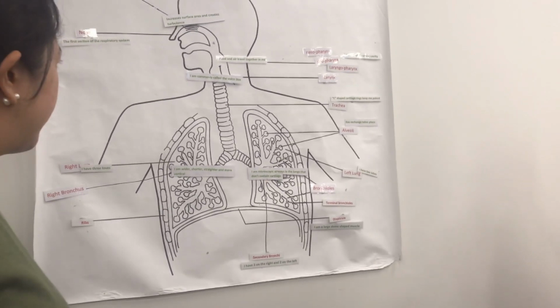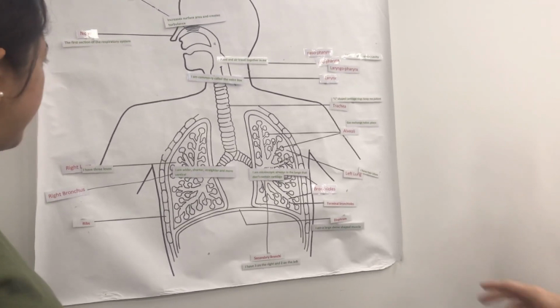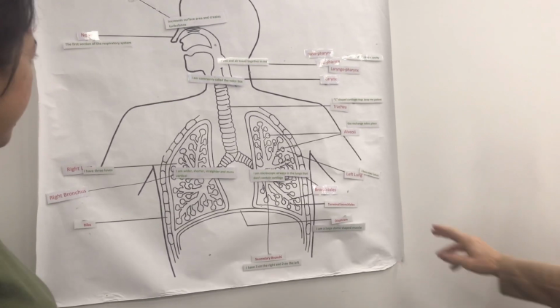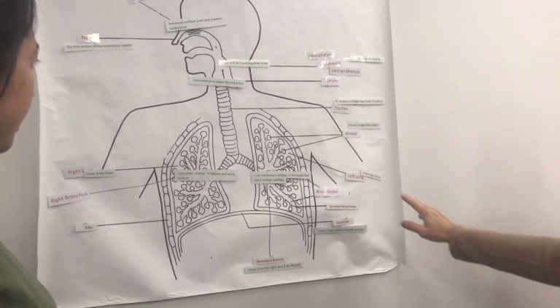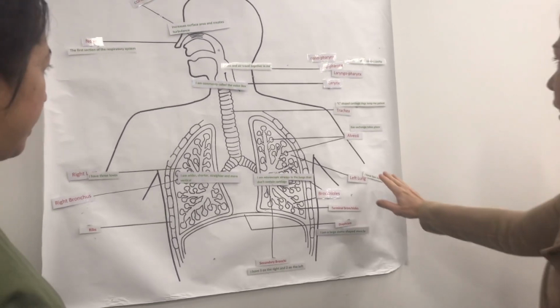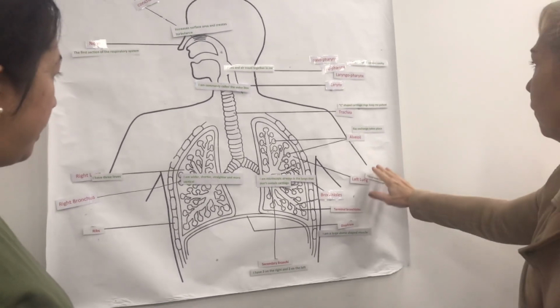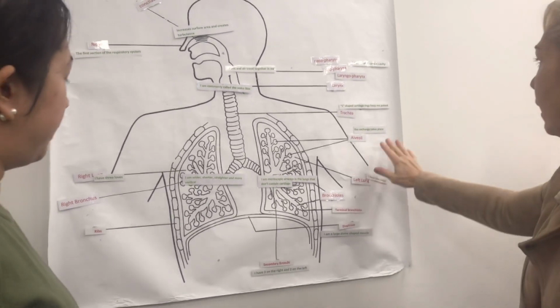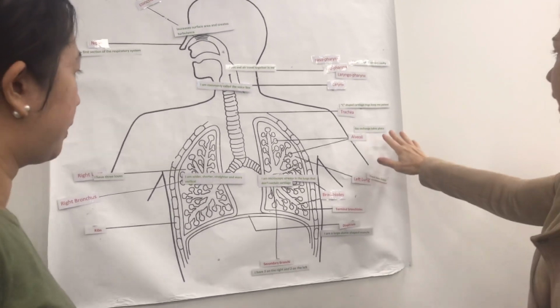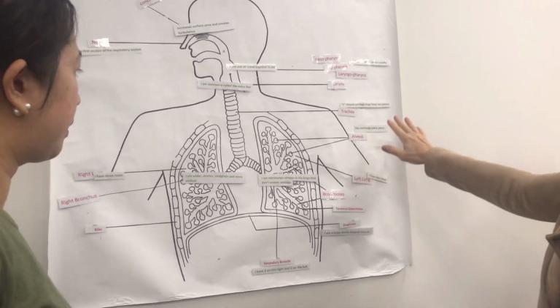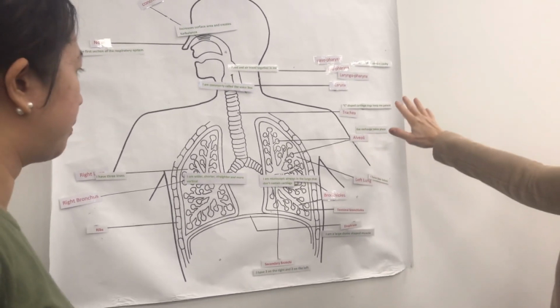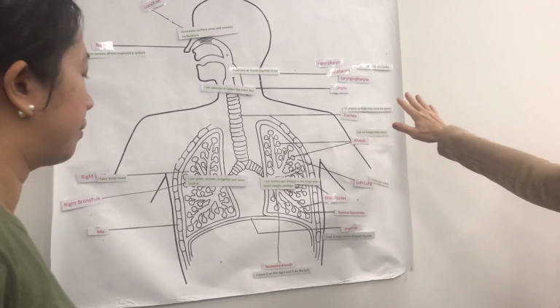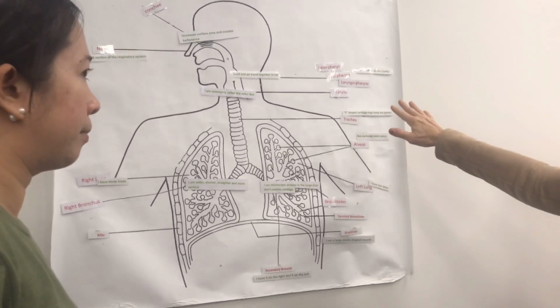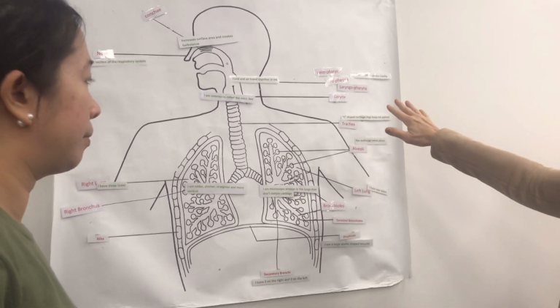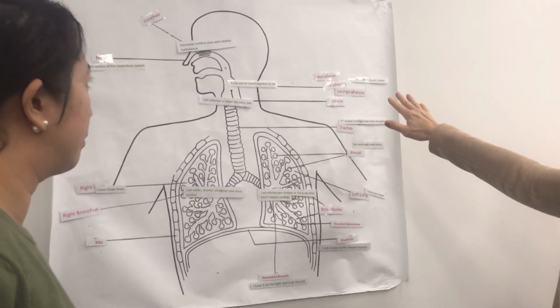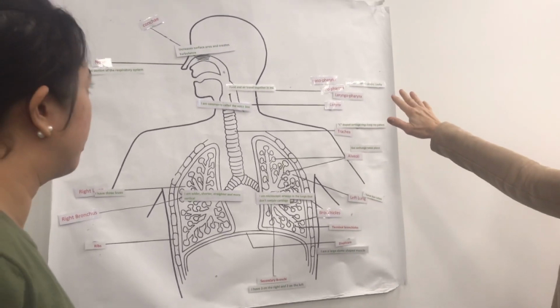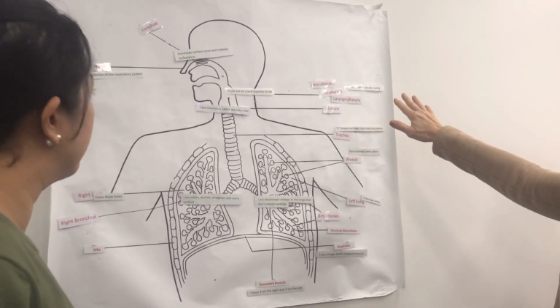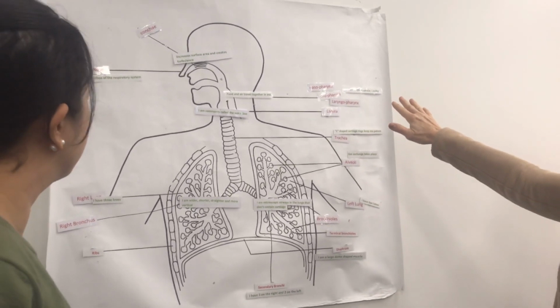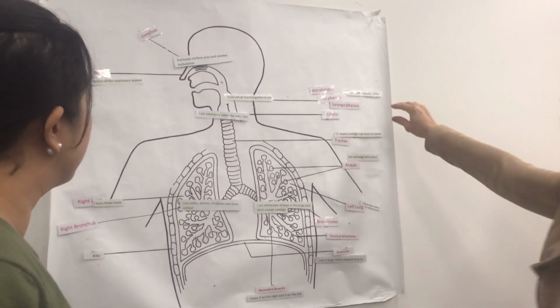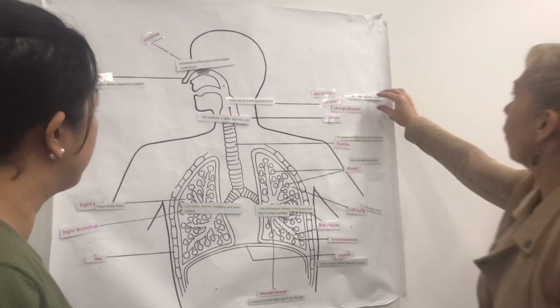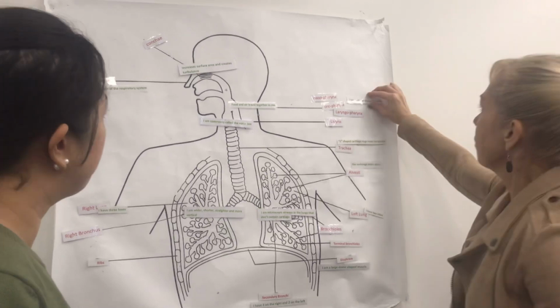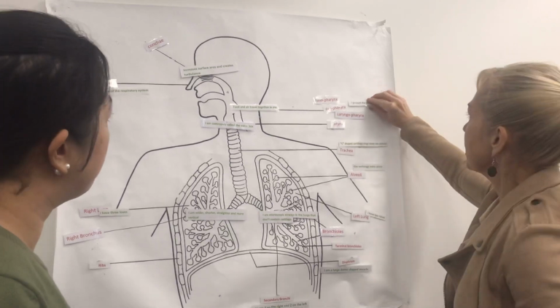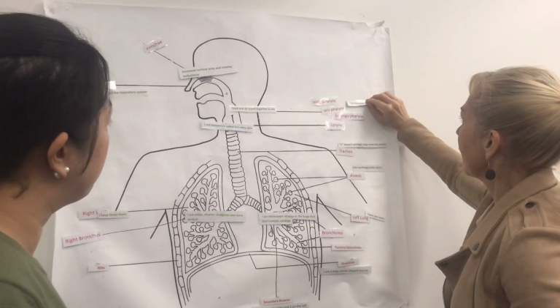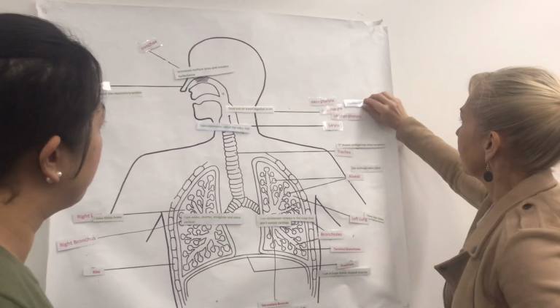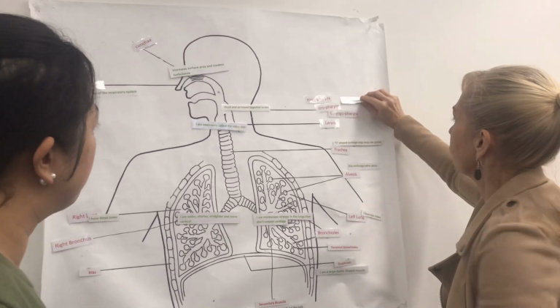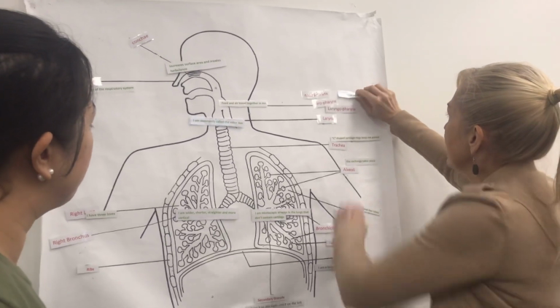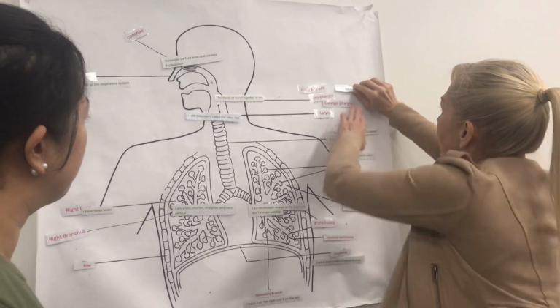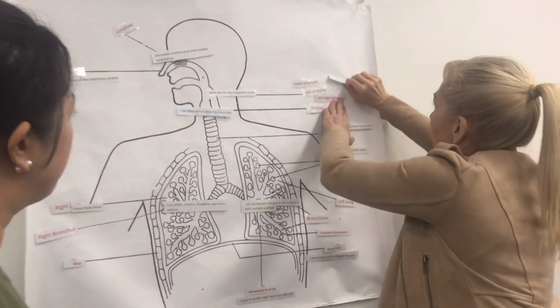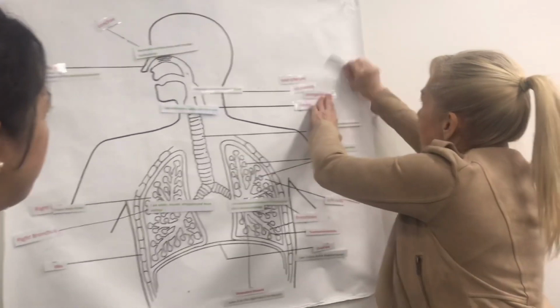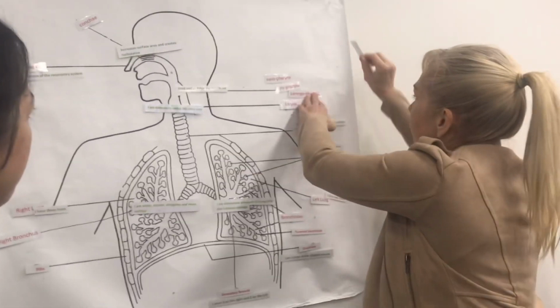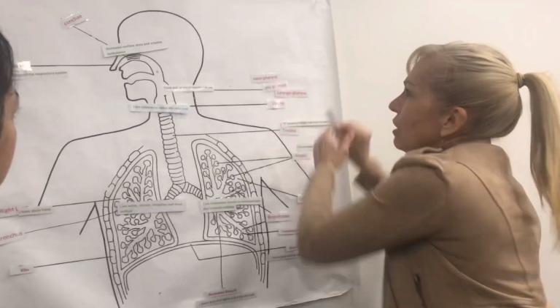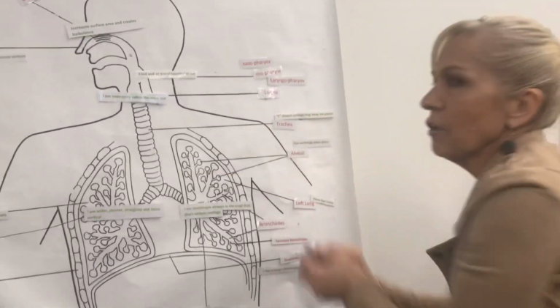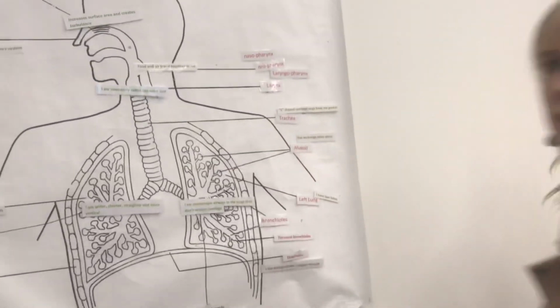I have three. So I protect the thoracic cavity. Oh, thoracic.